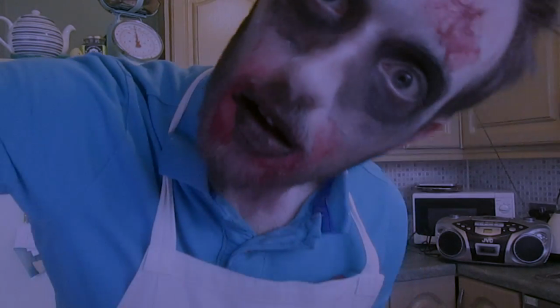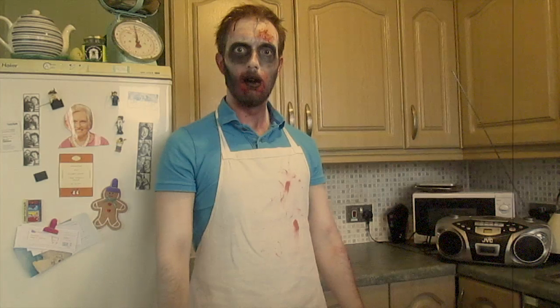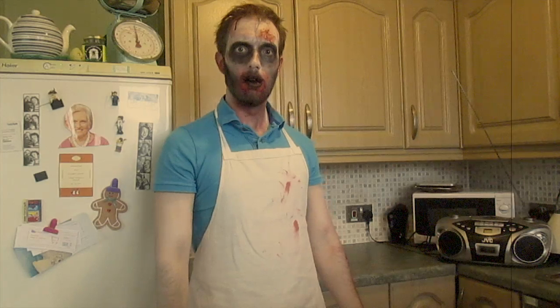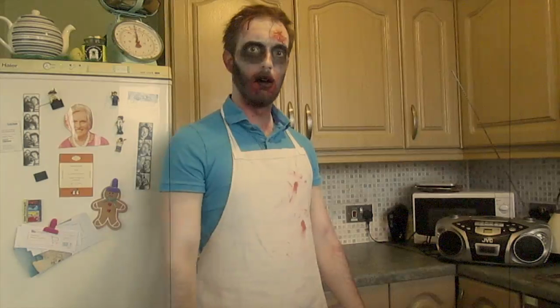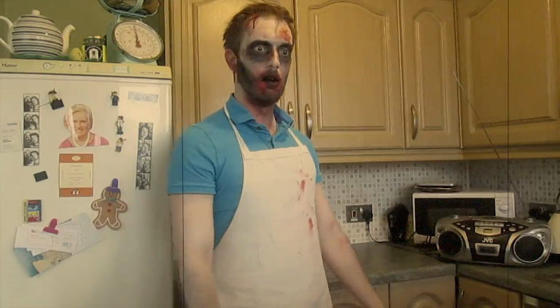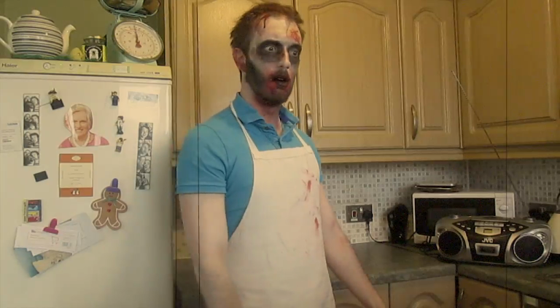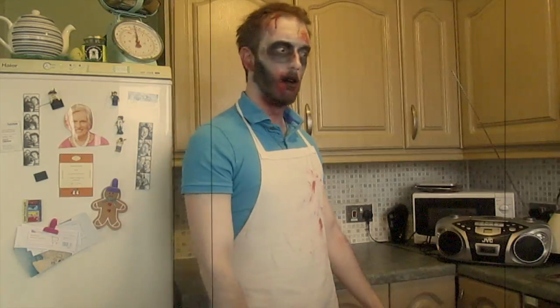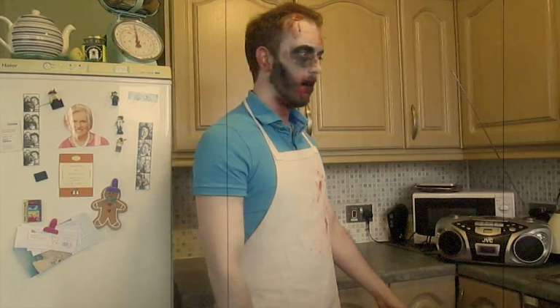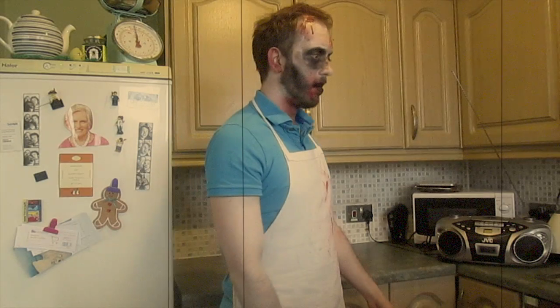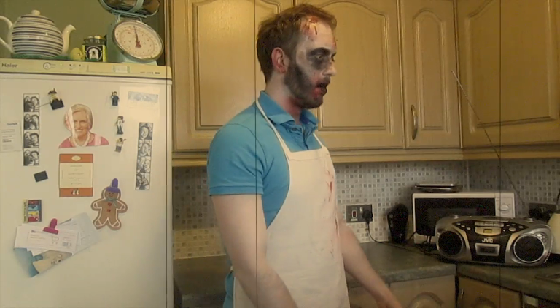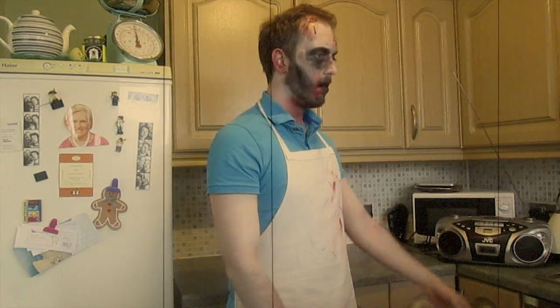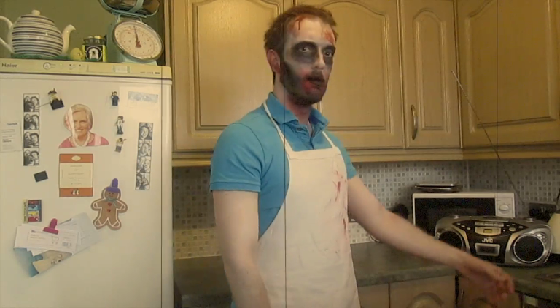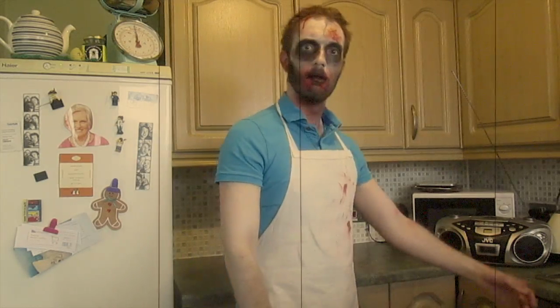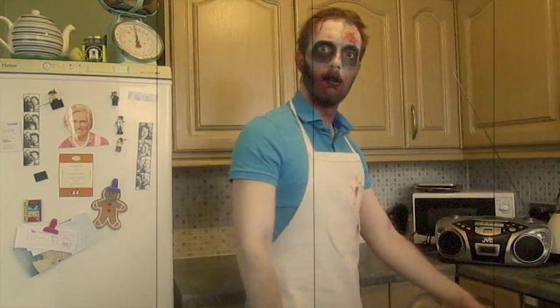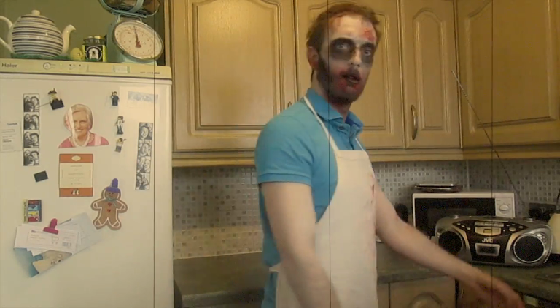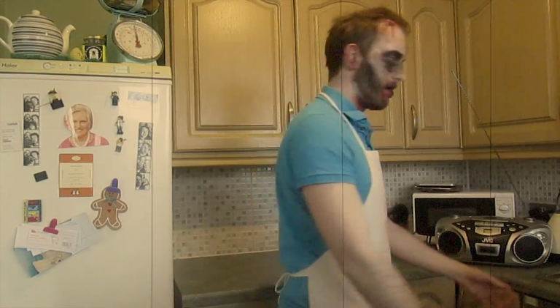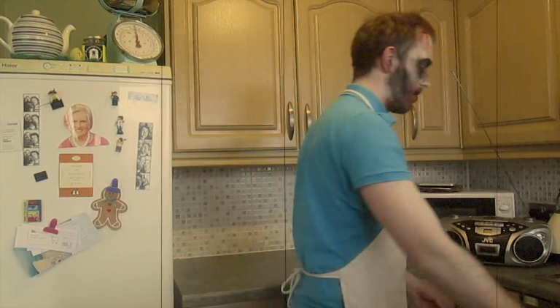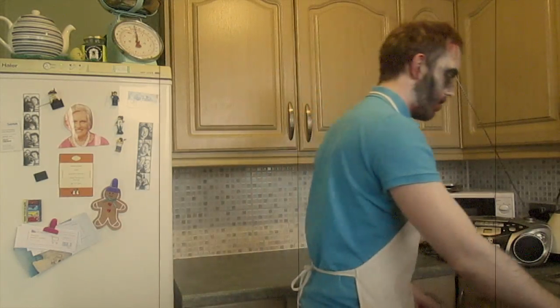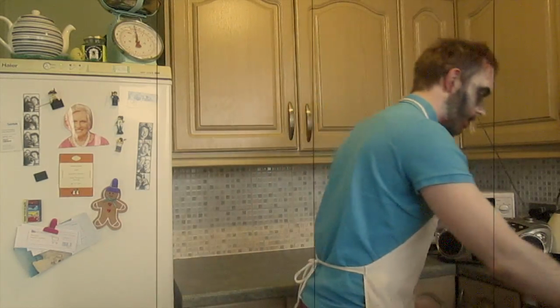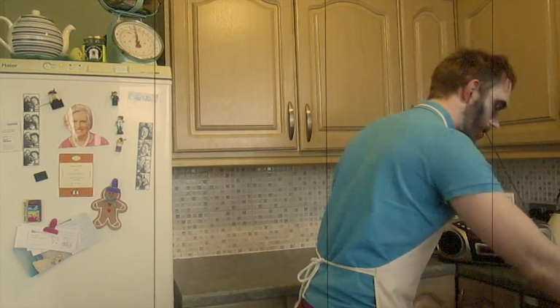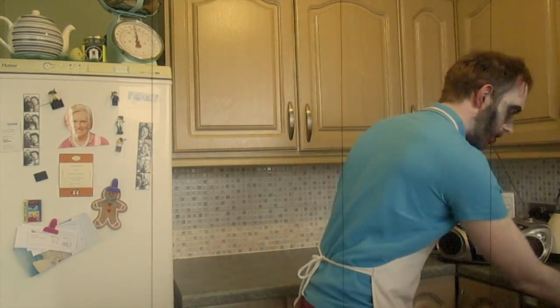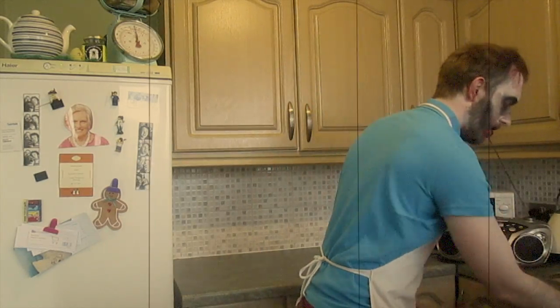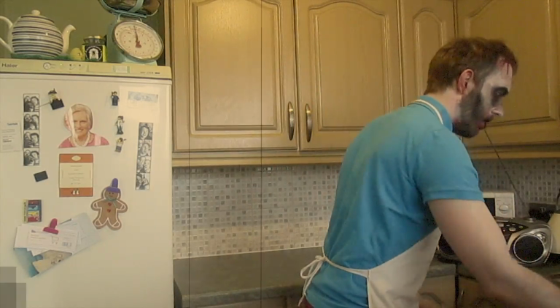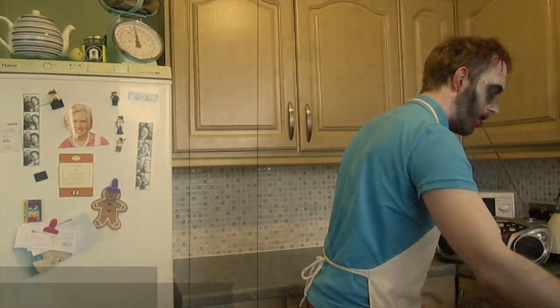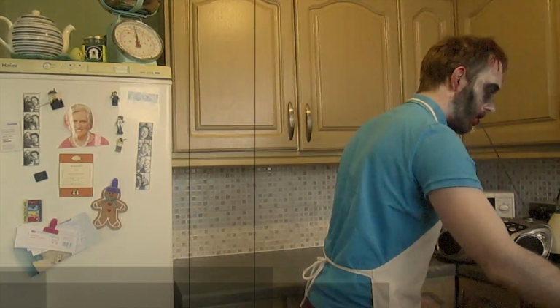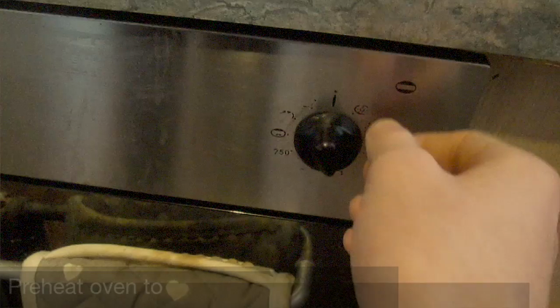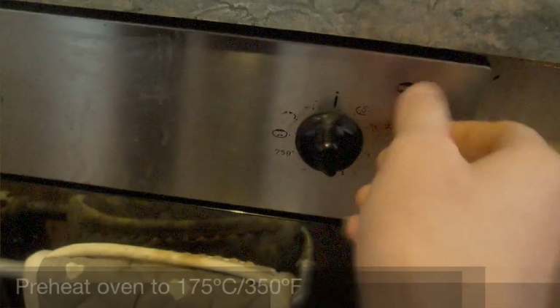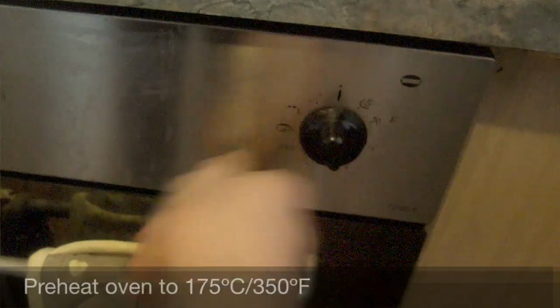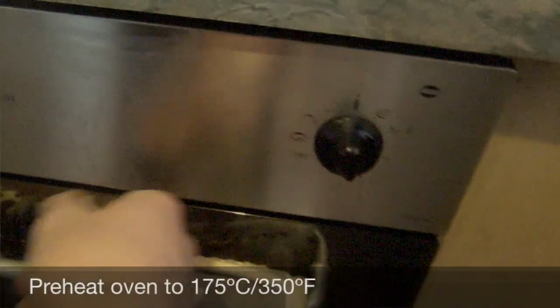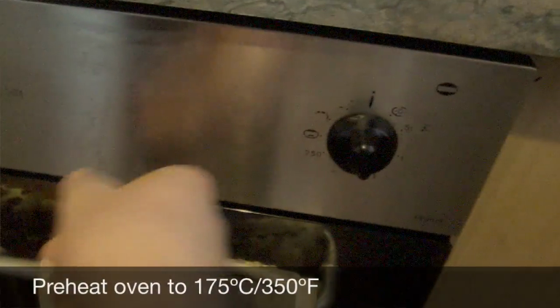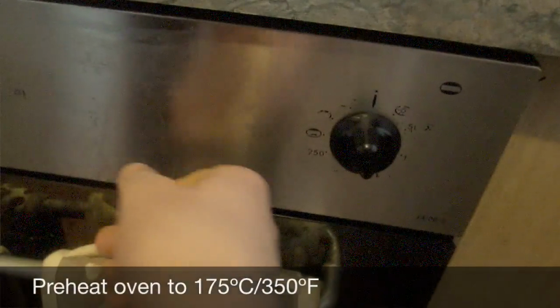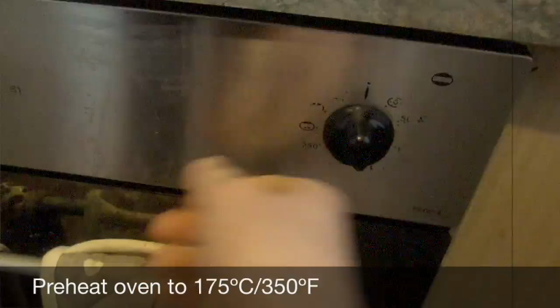Well, on with the show. Pre-heat your oven to 350 degrees Fahrenheit or 175 degrees Celsius.